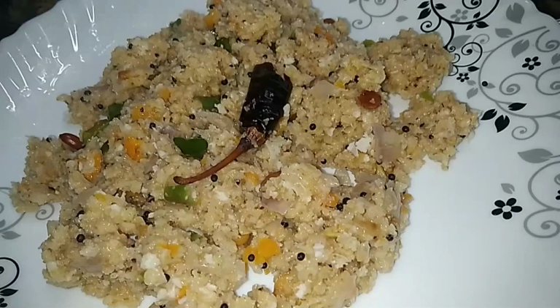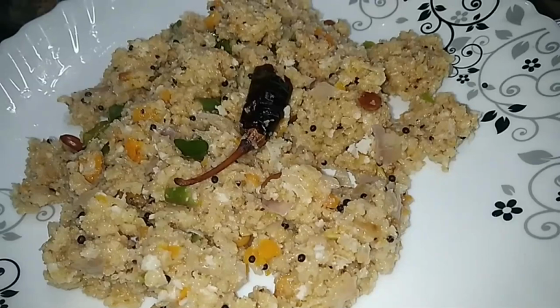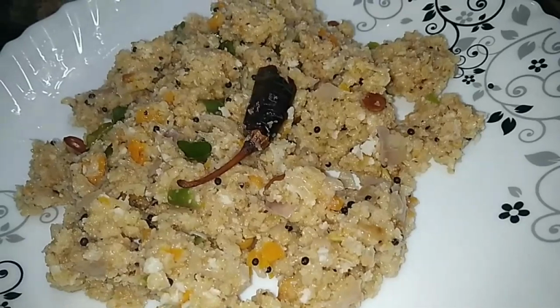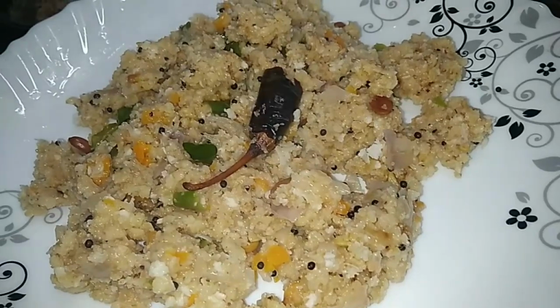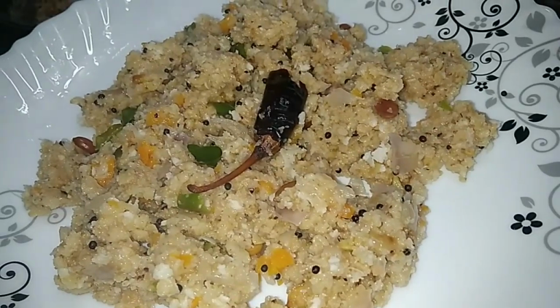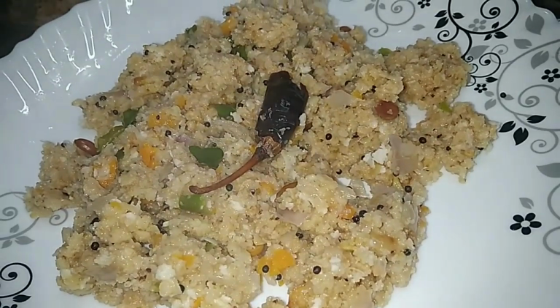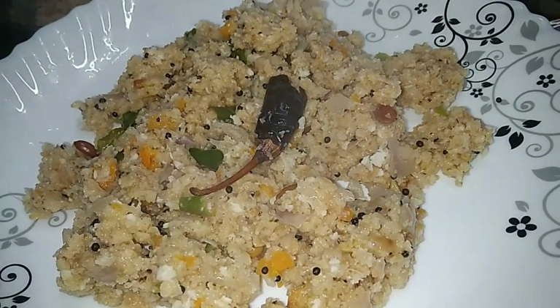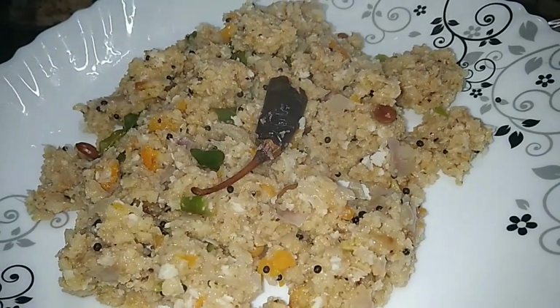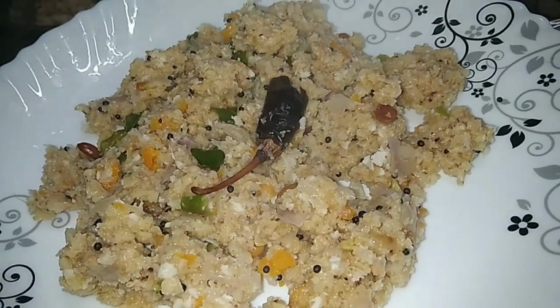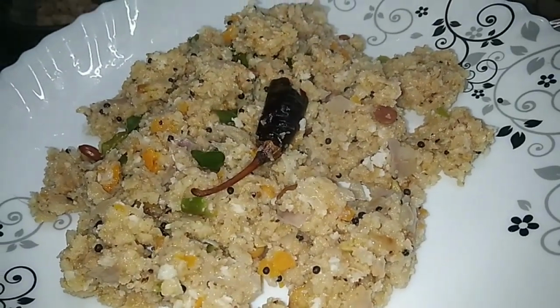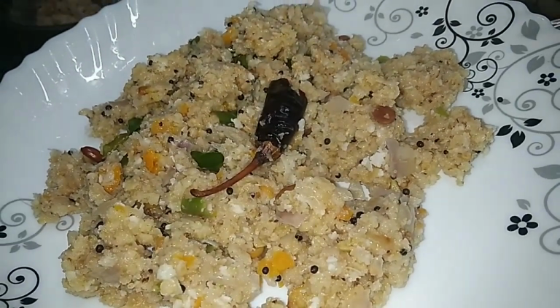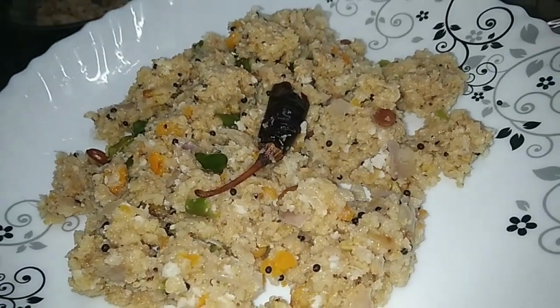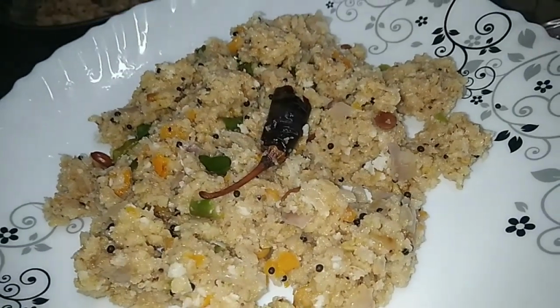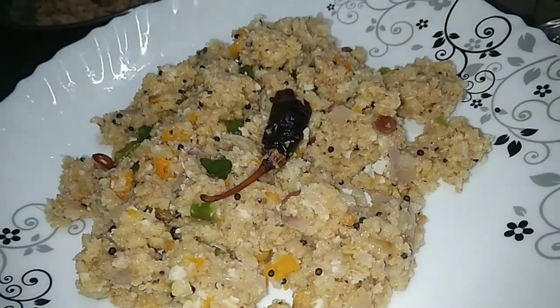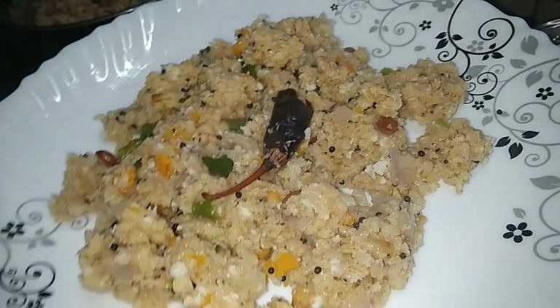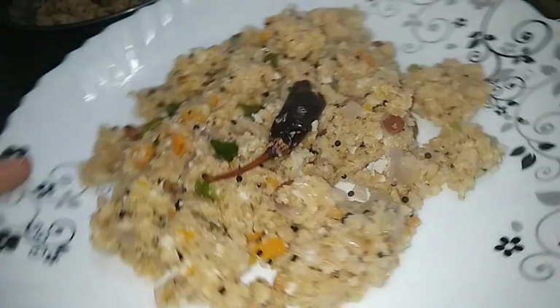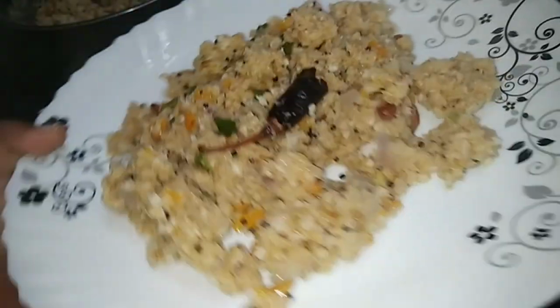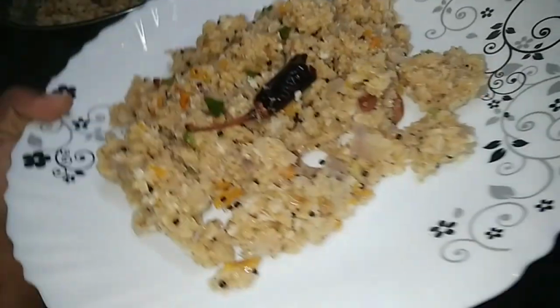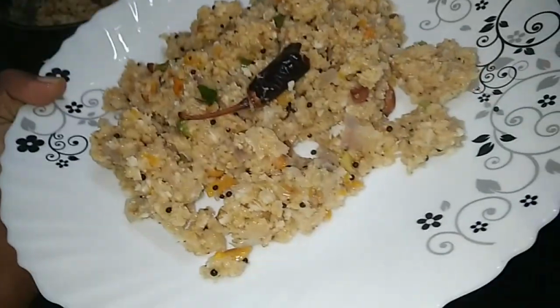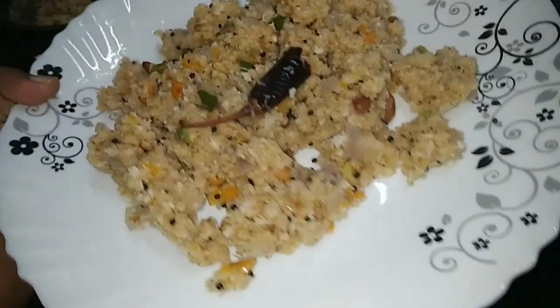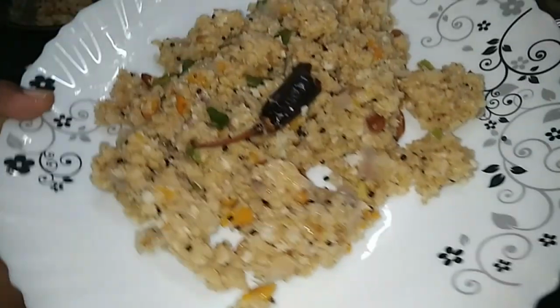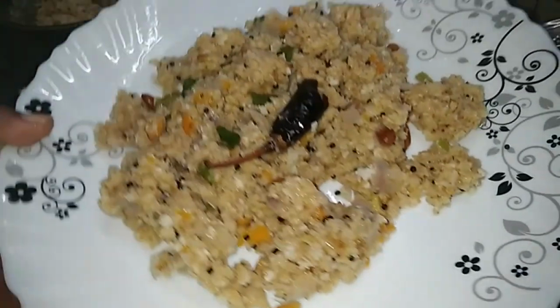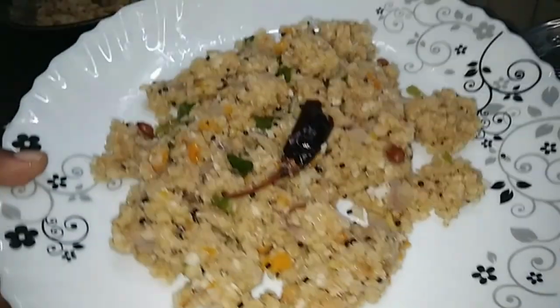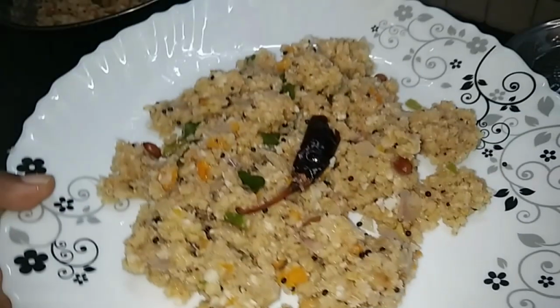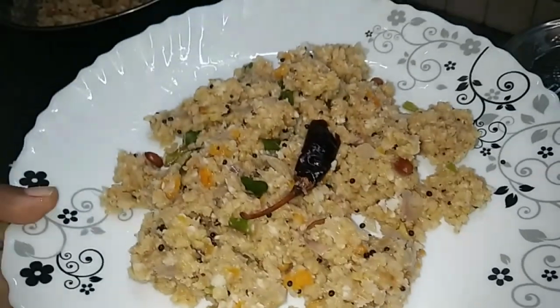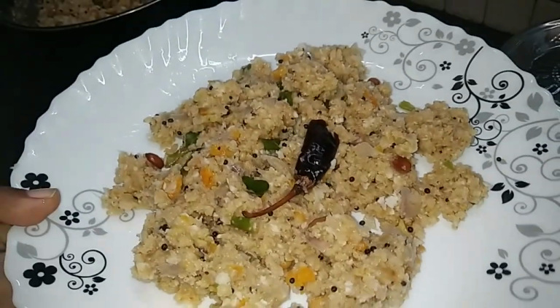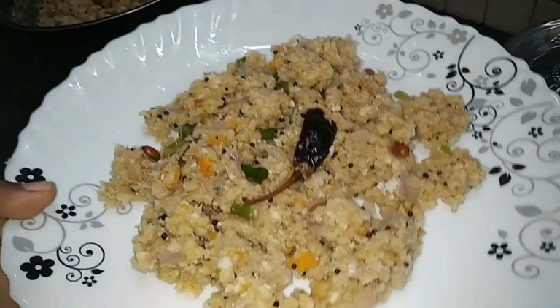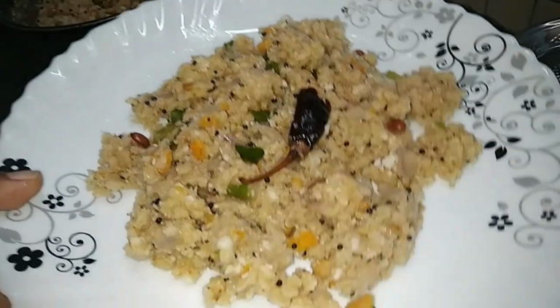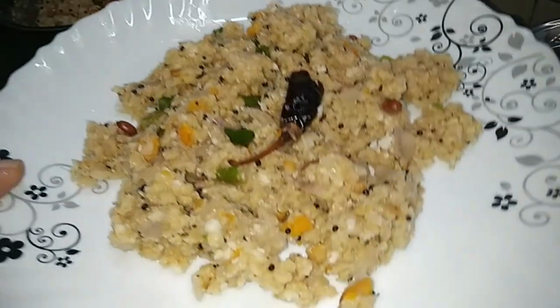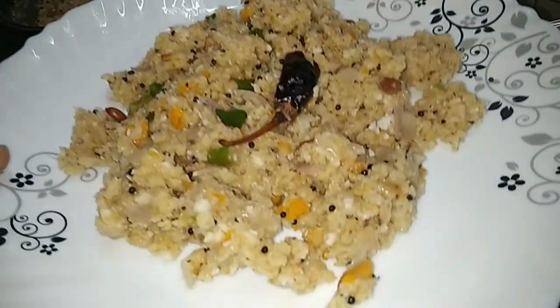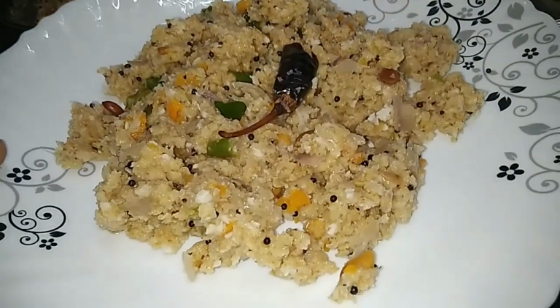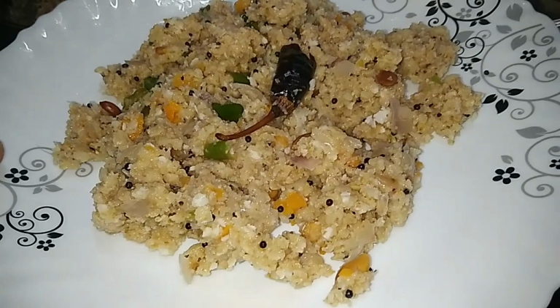Hello, welcome to this video. Today, we are going to eat a healthy breakfast recipe.